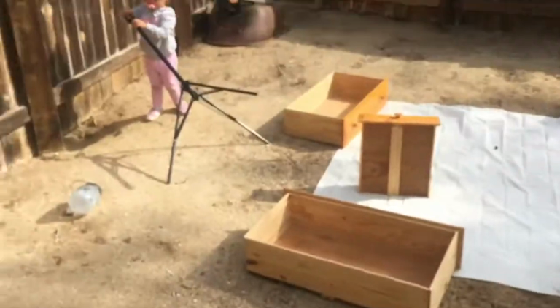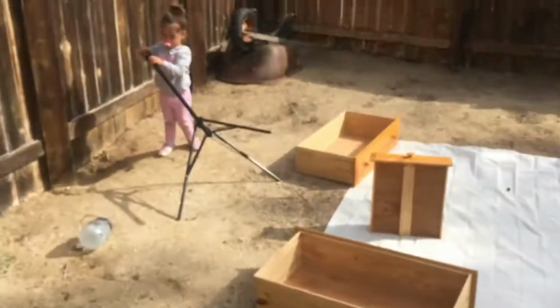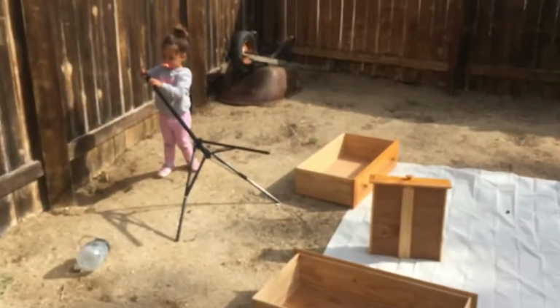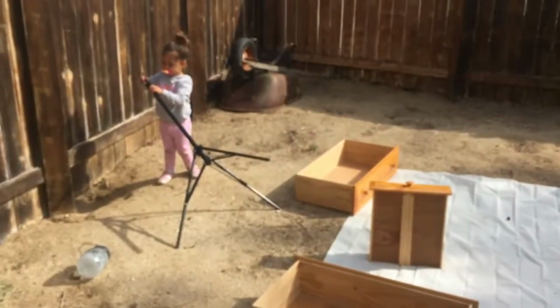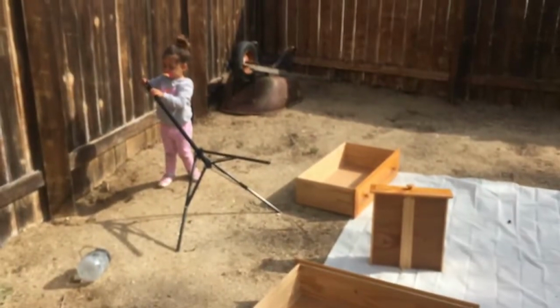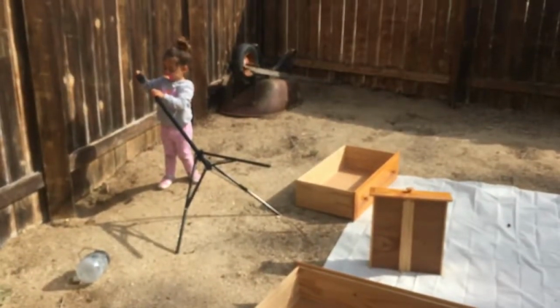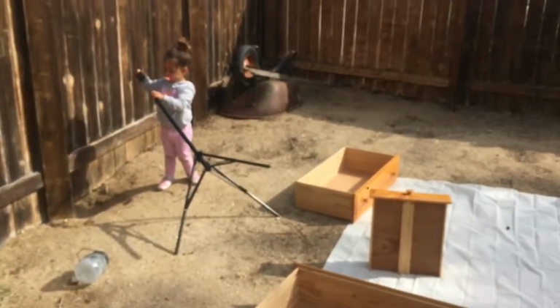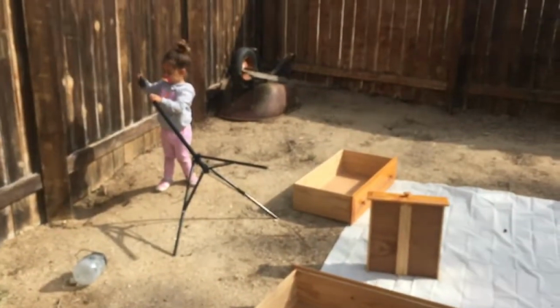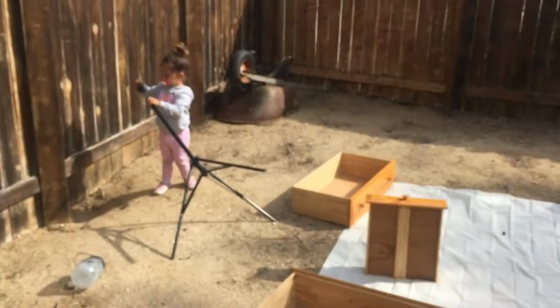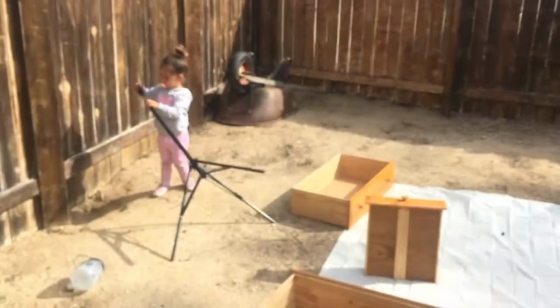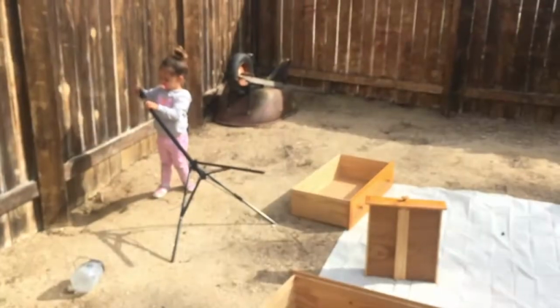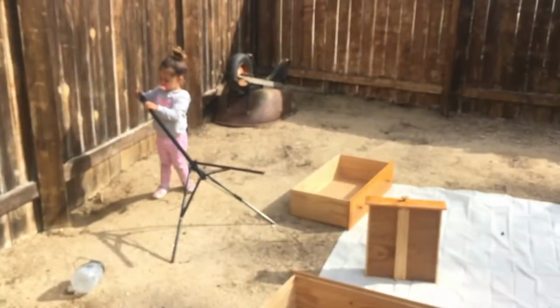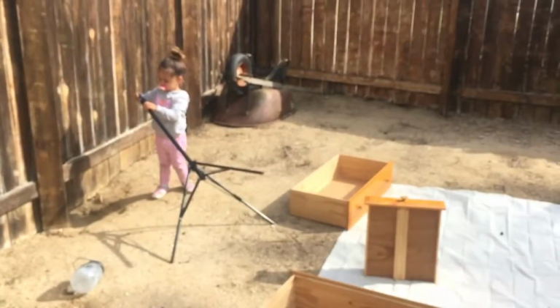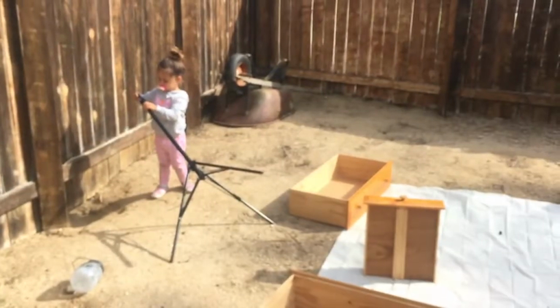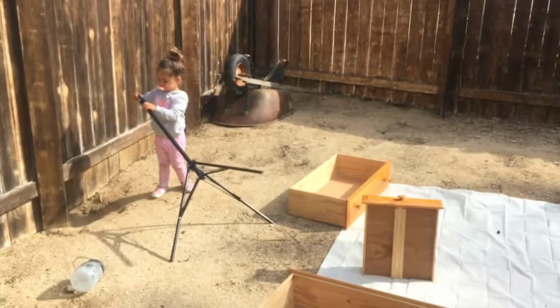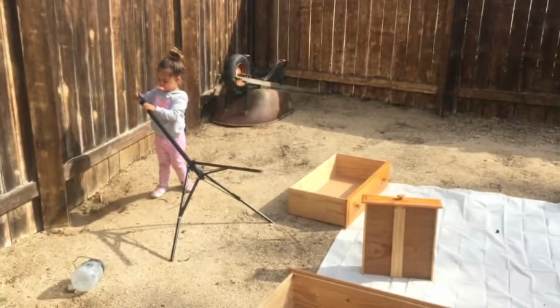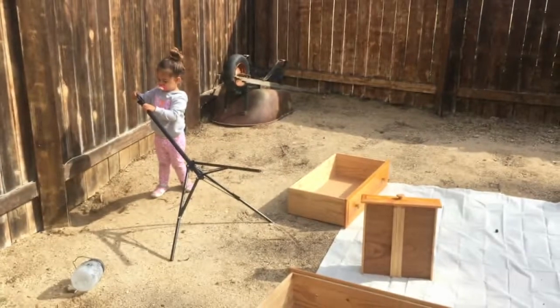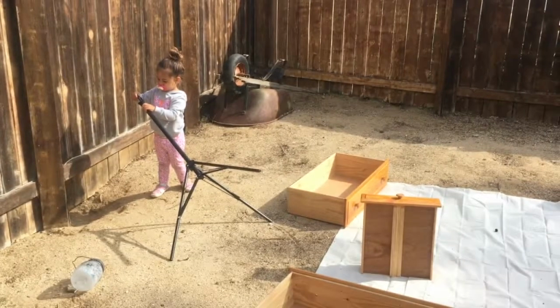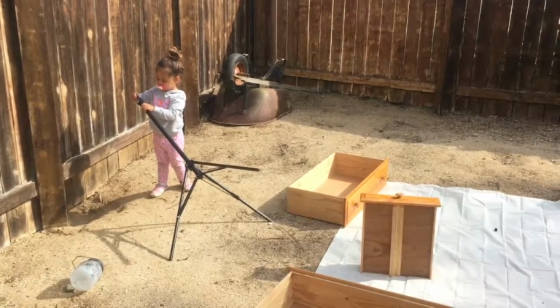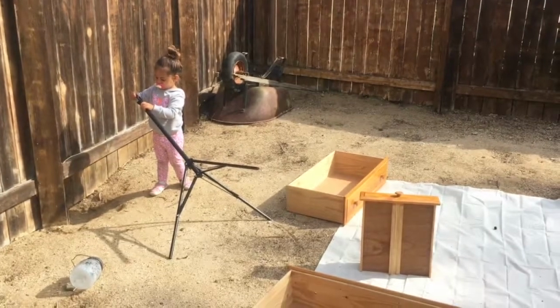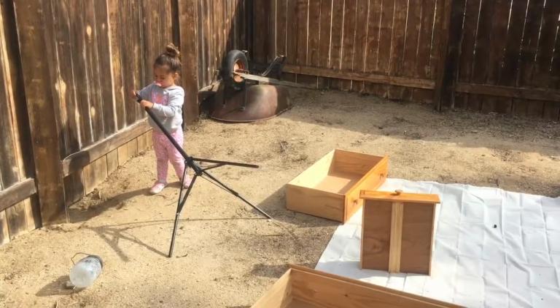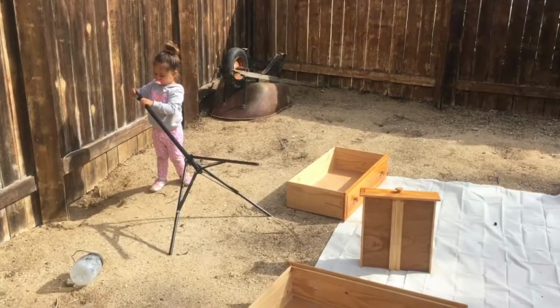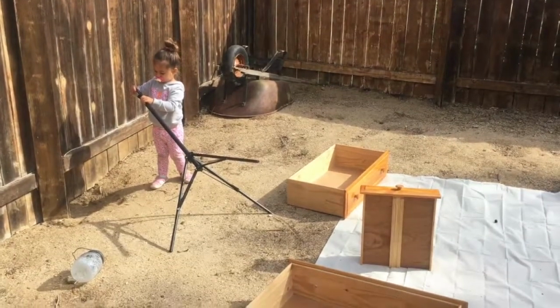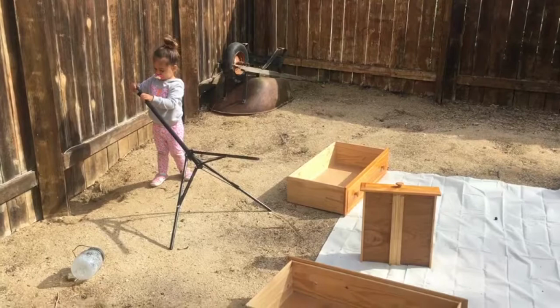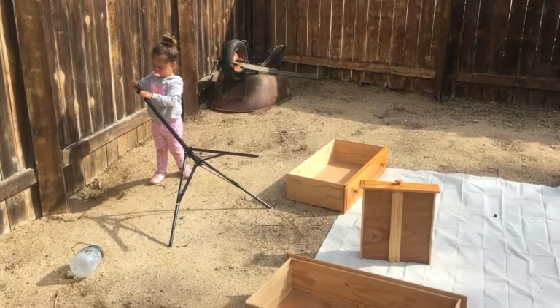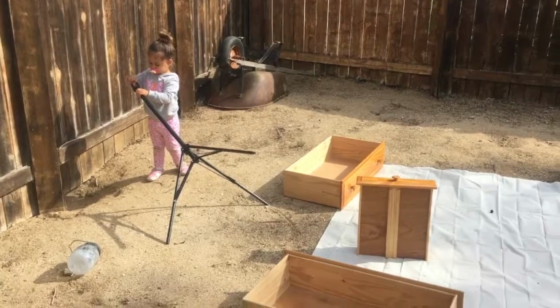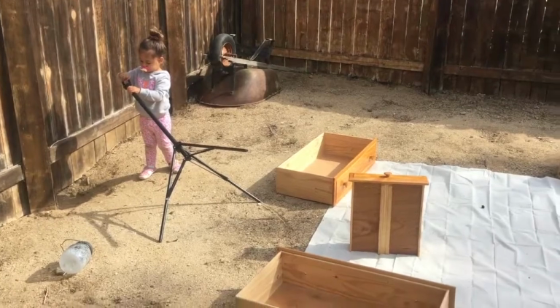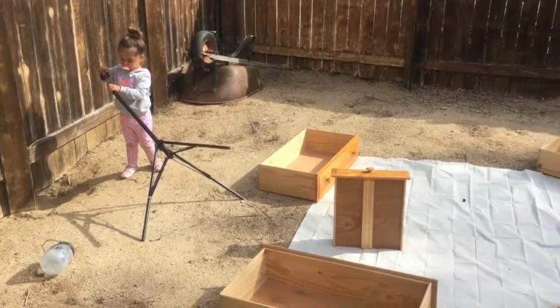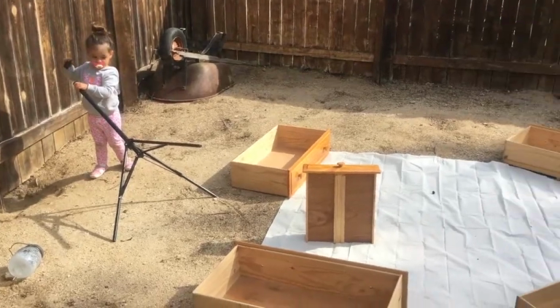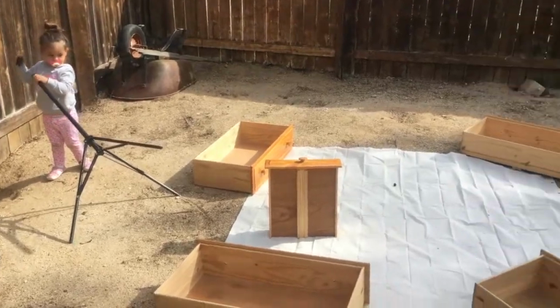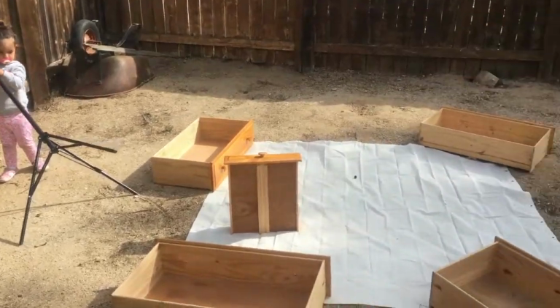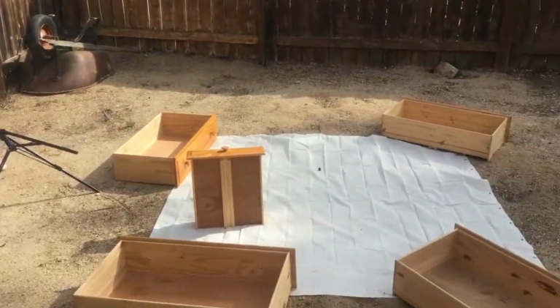And here's Chanel — she's the key grip for this video, she's my producer, she helps me with all my videos.